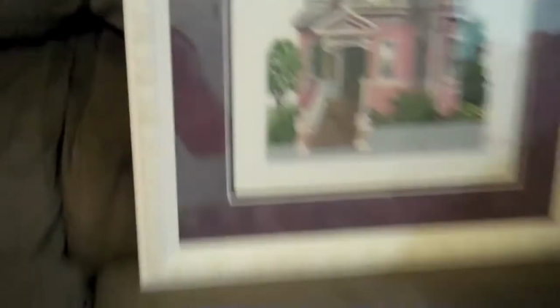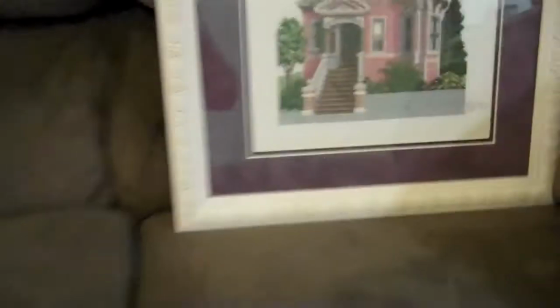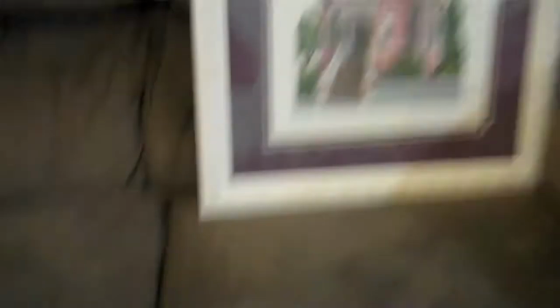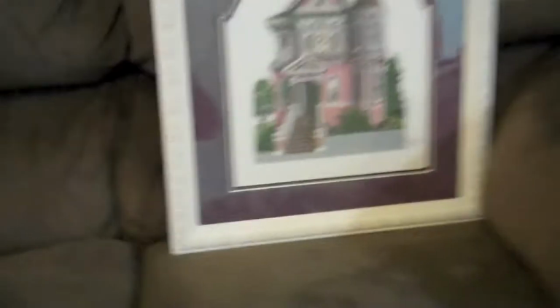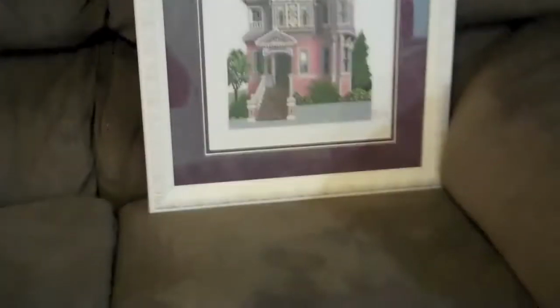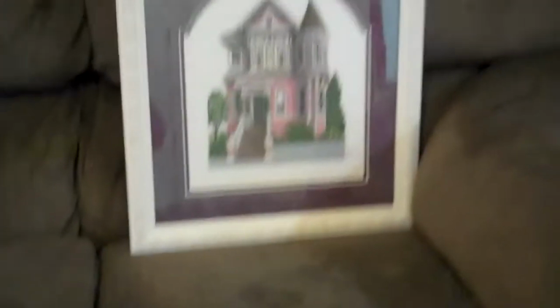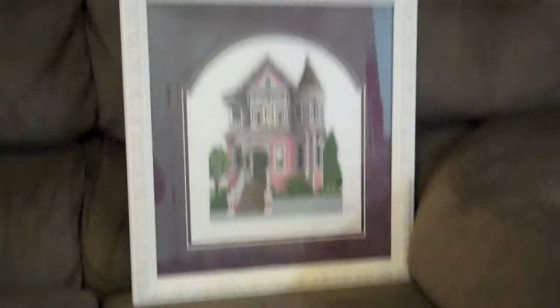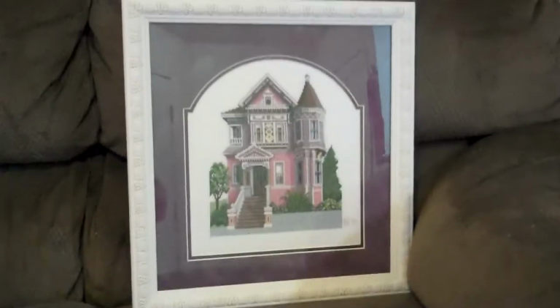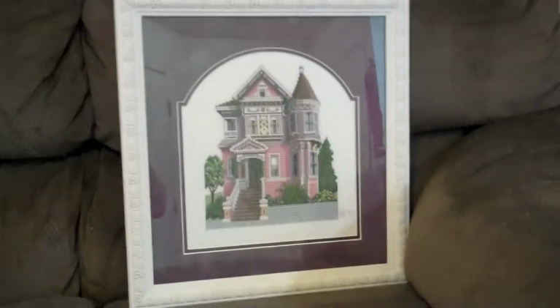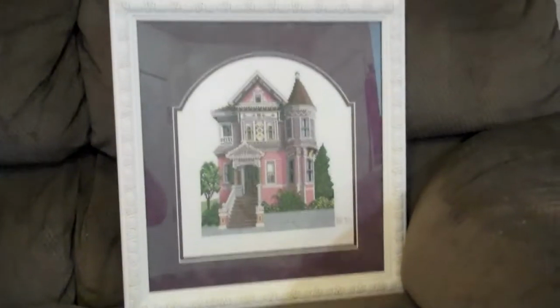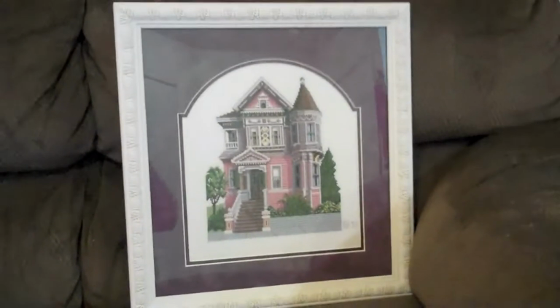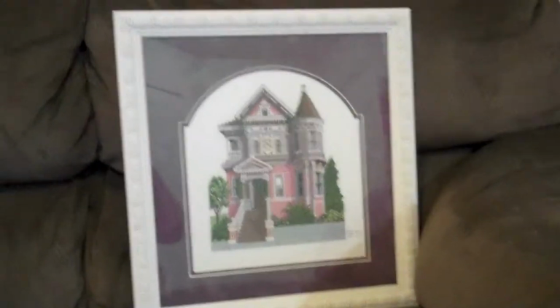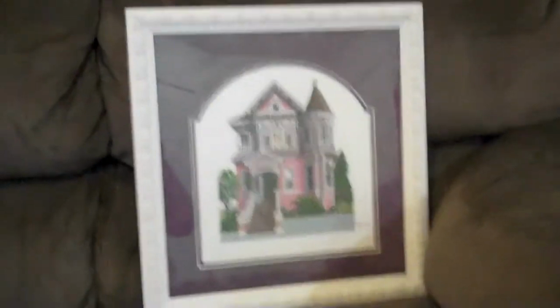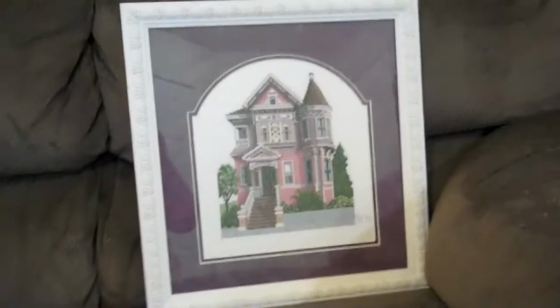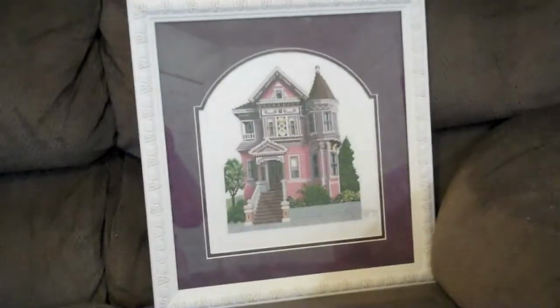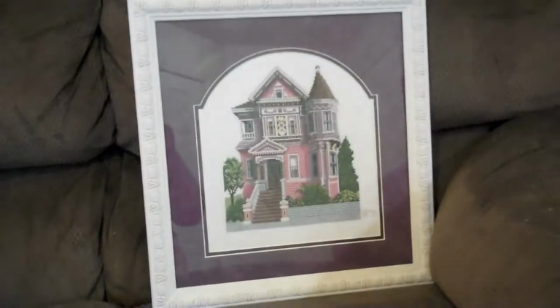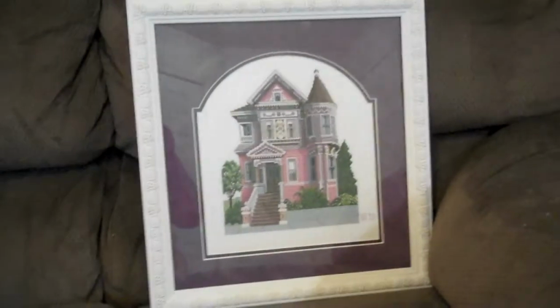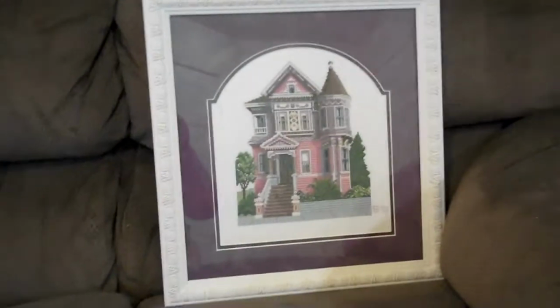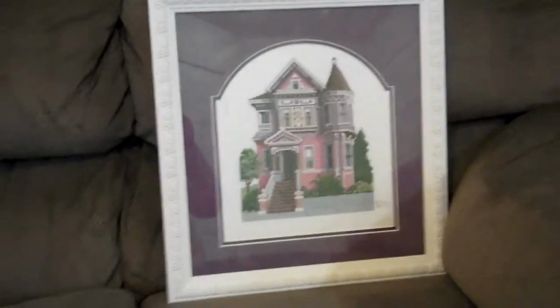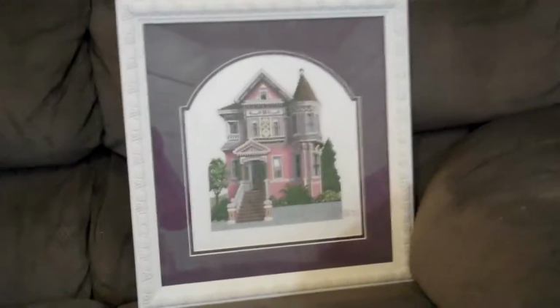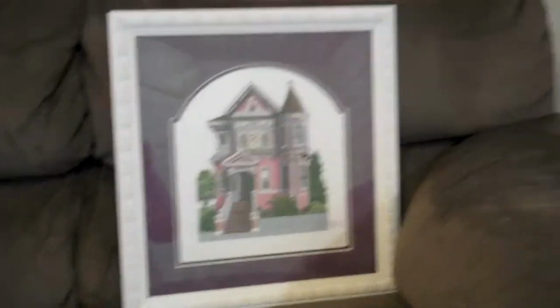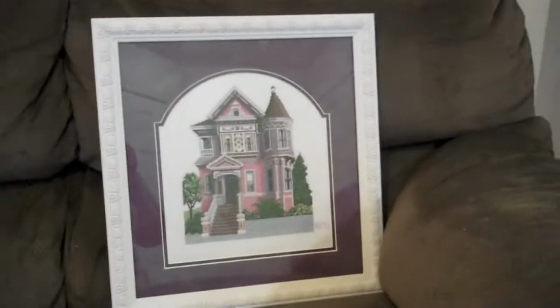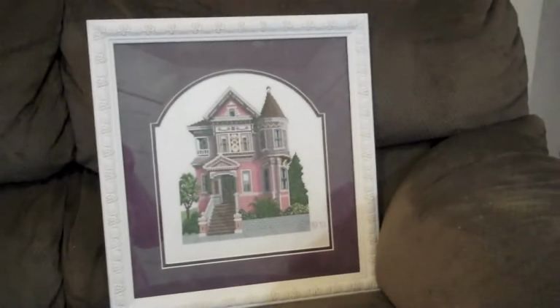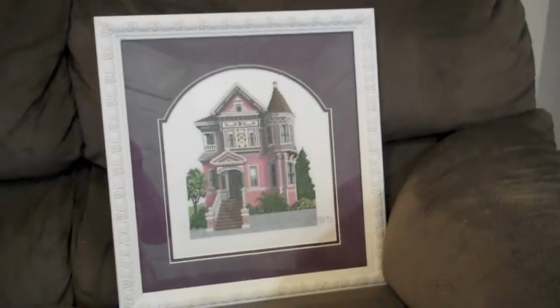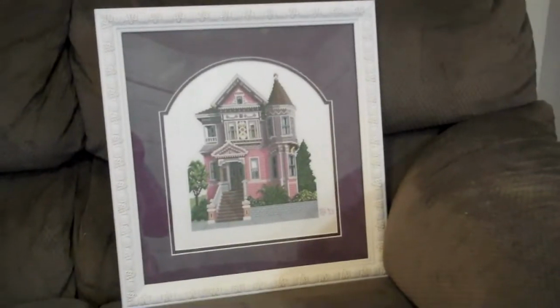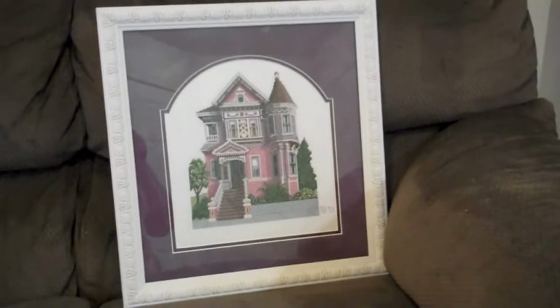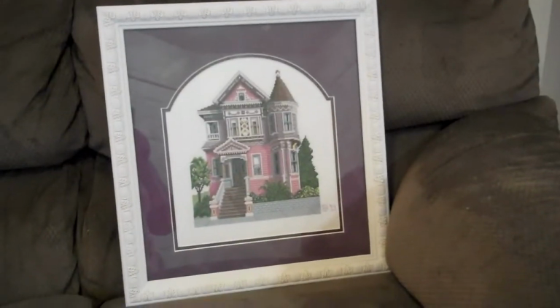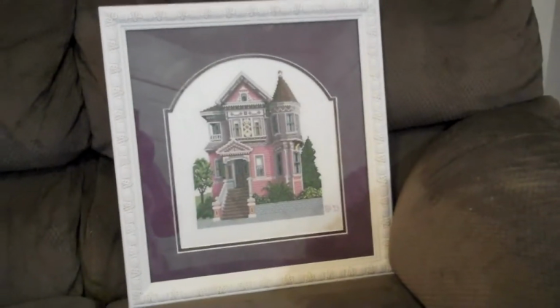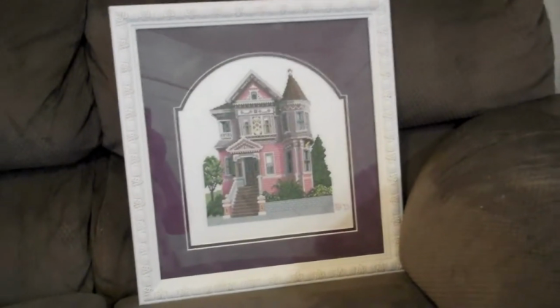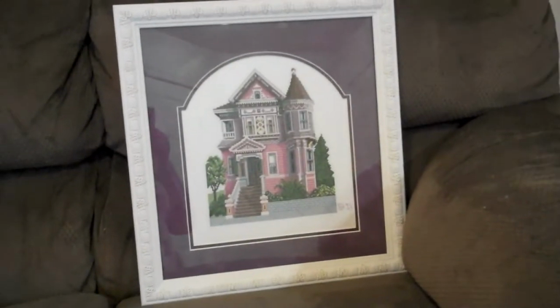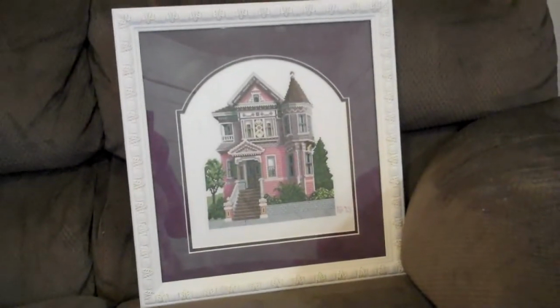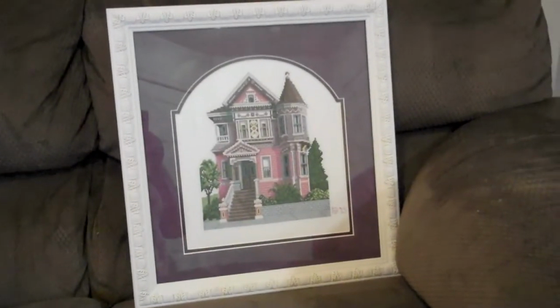I'm very happy with this — it turned out great. I just love it.